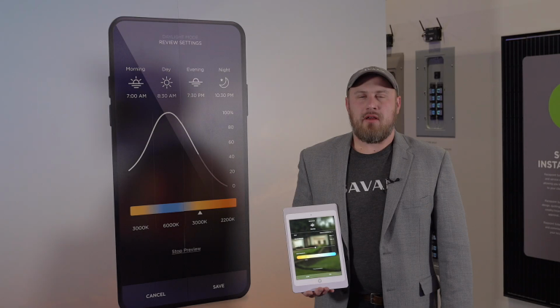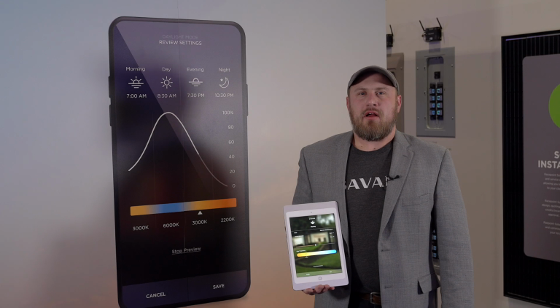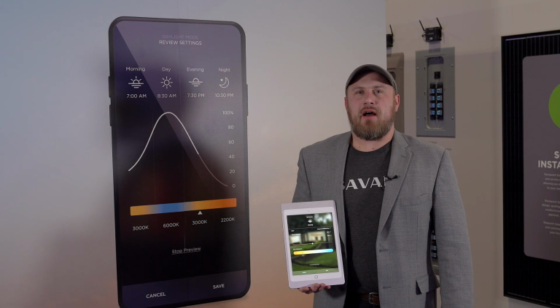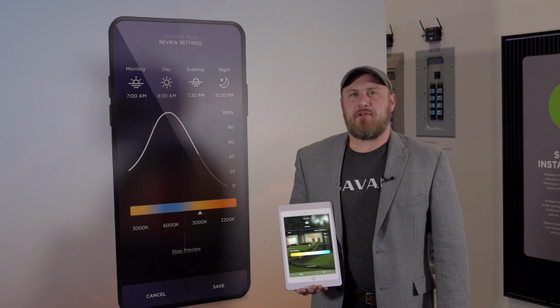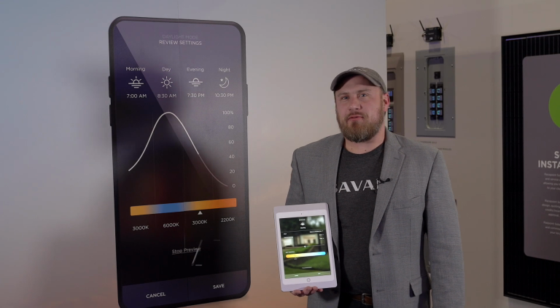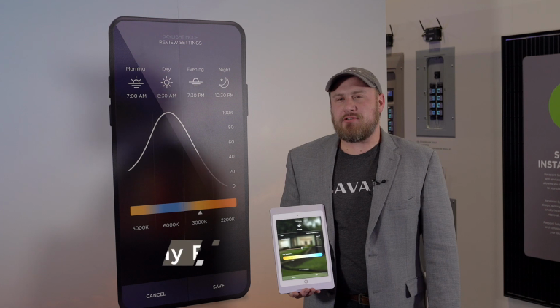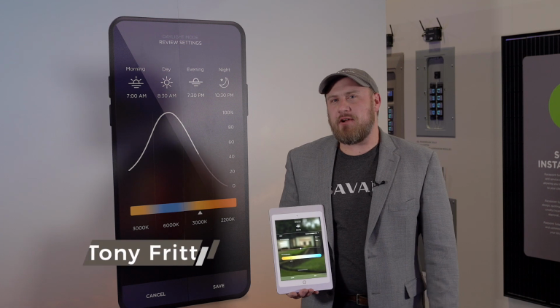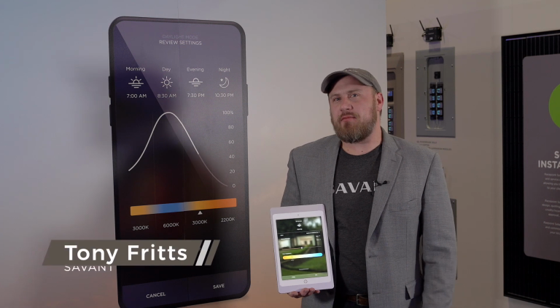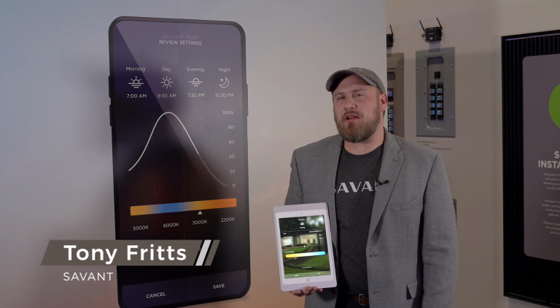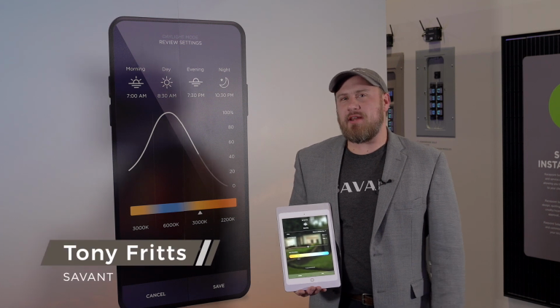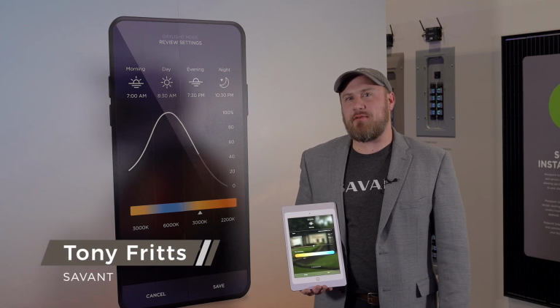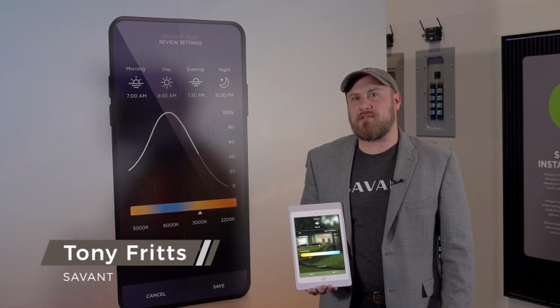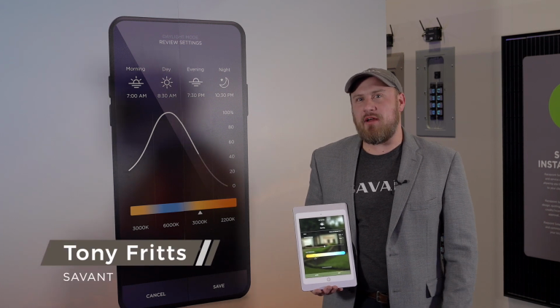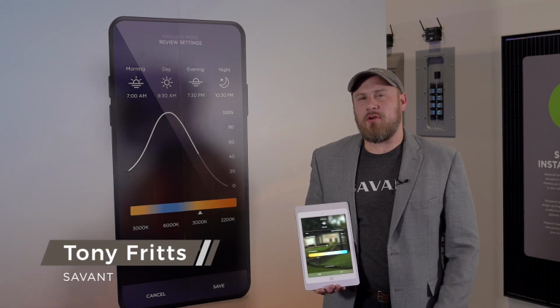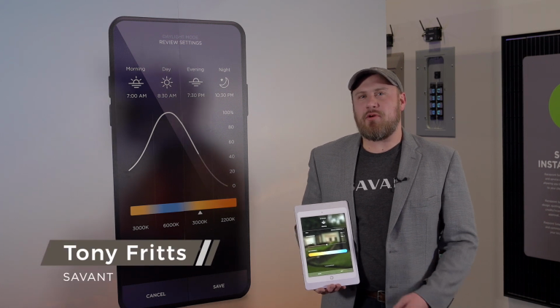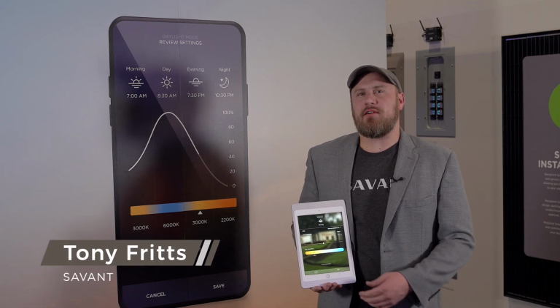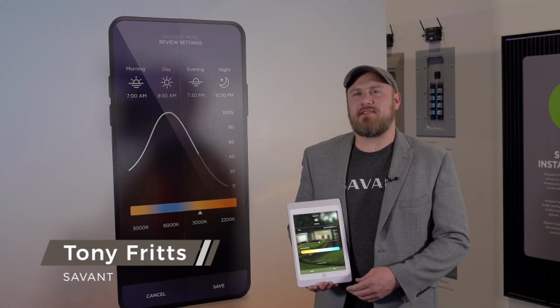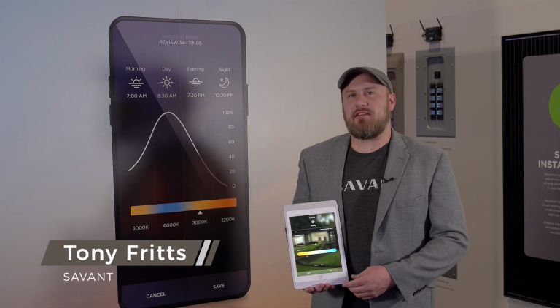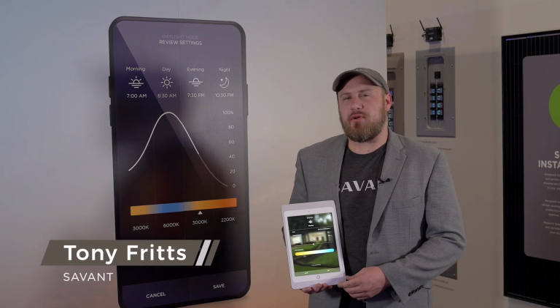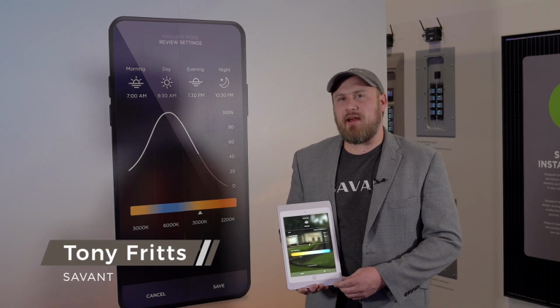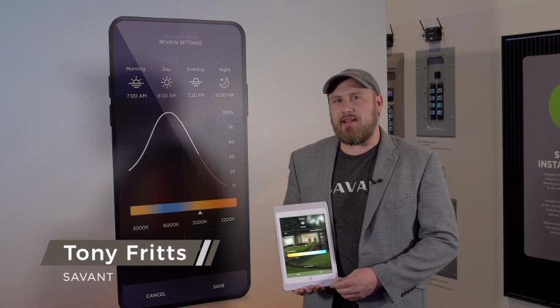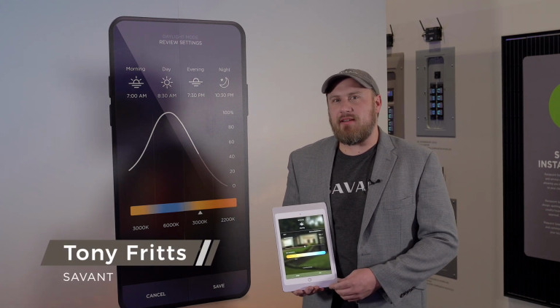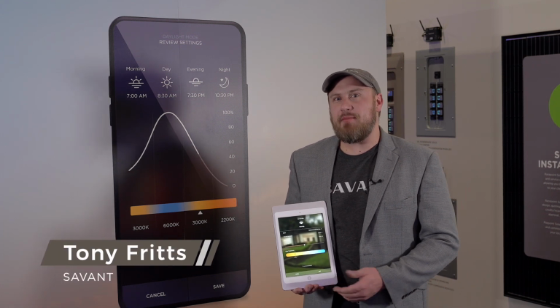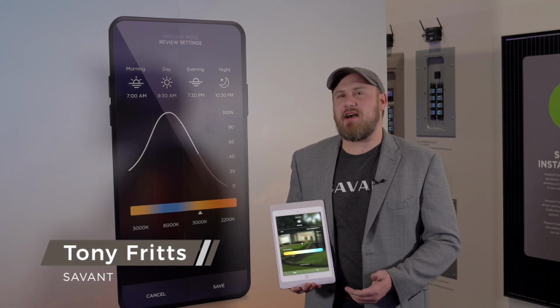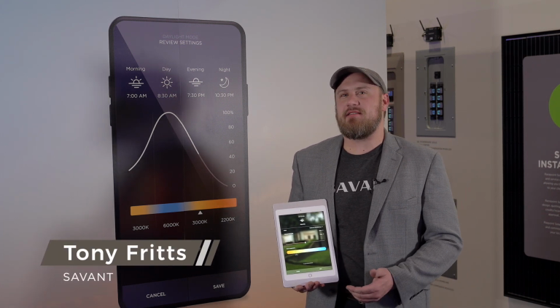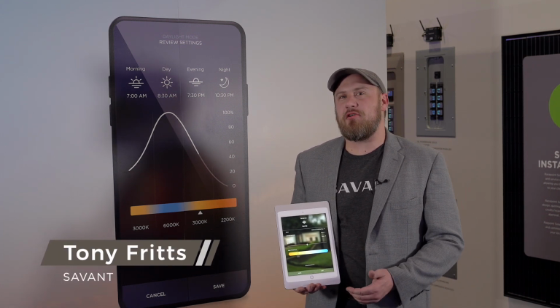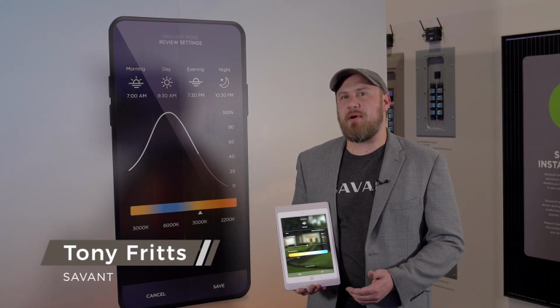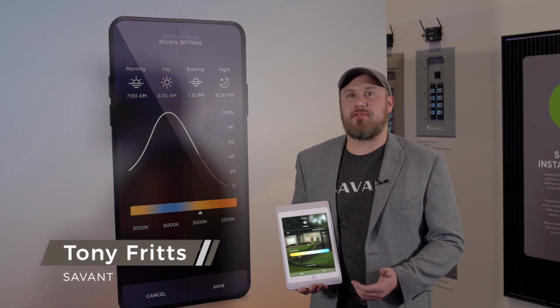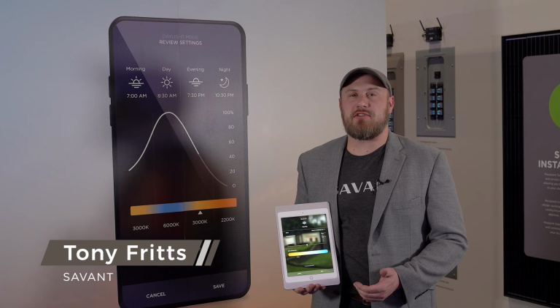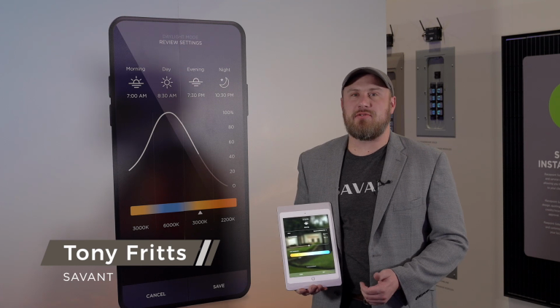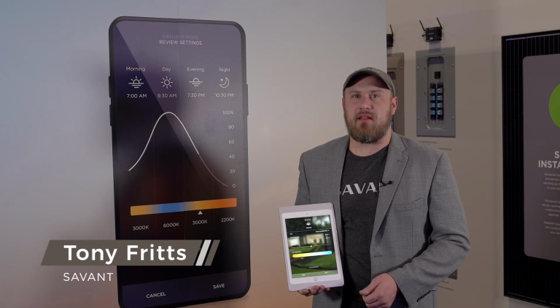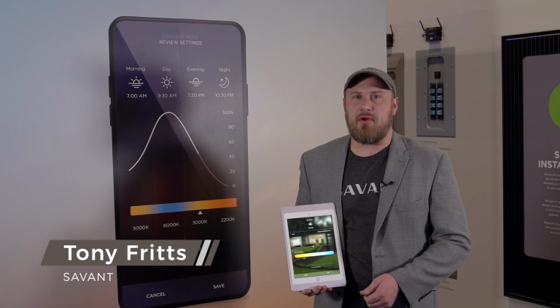Hi, I'm Tony Fritsch, Director of Product Management for Savant. We're here at CEDIA 2019, and I'm excited to tell you about Savant's new Daylight Mode.